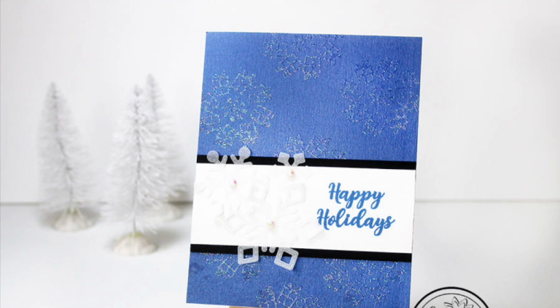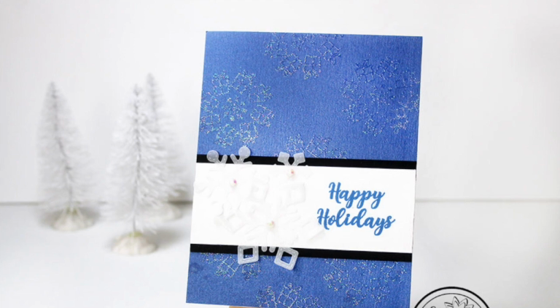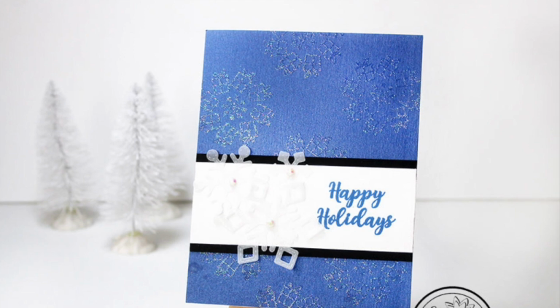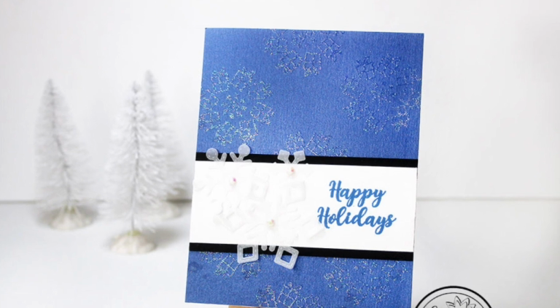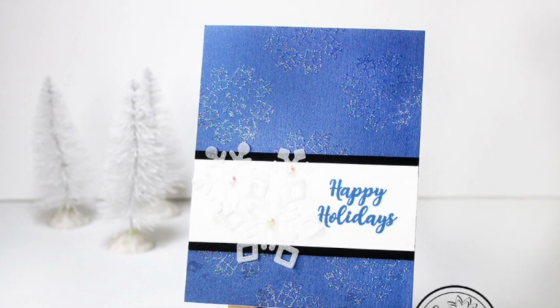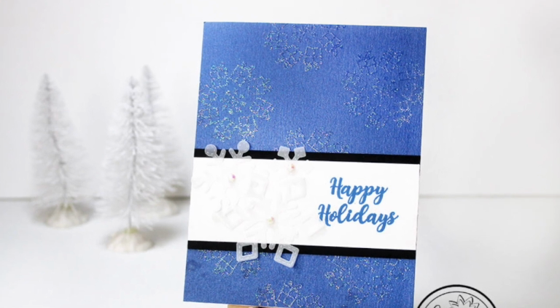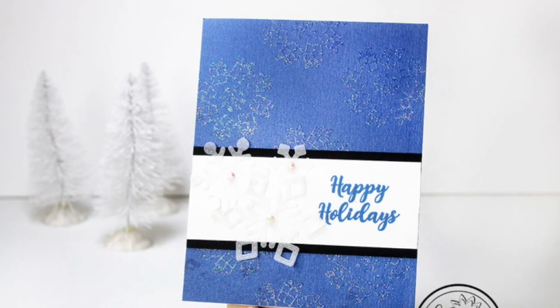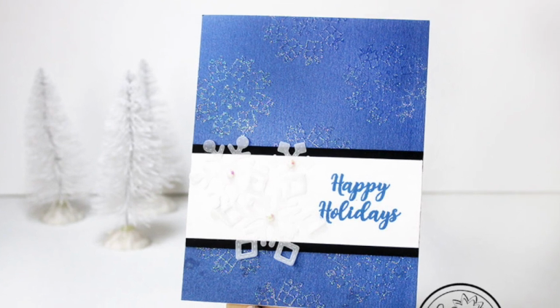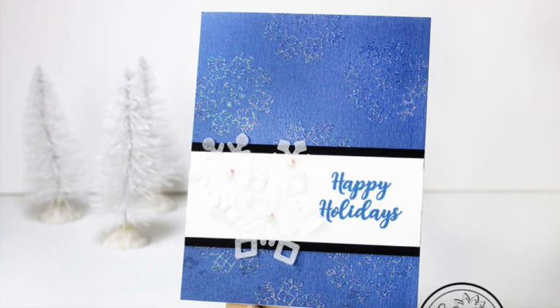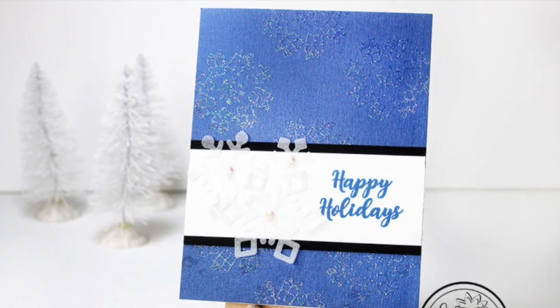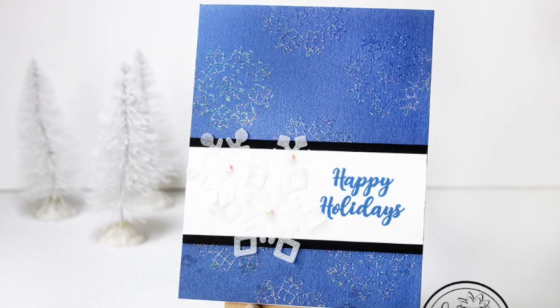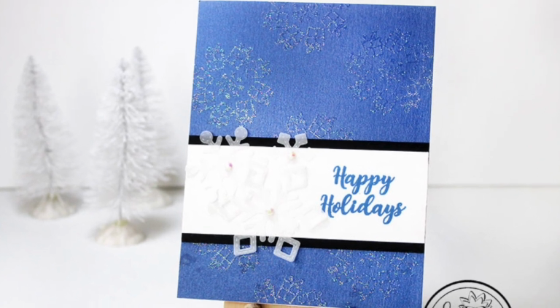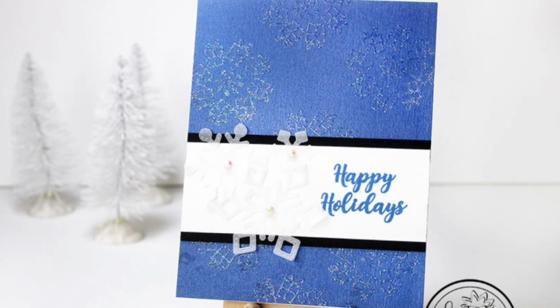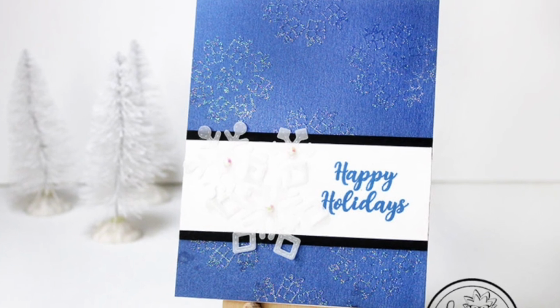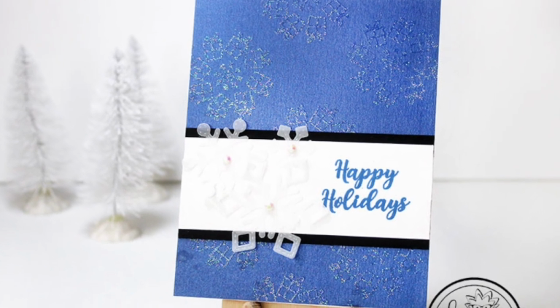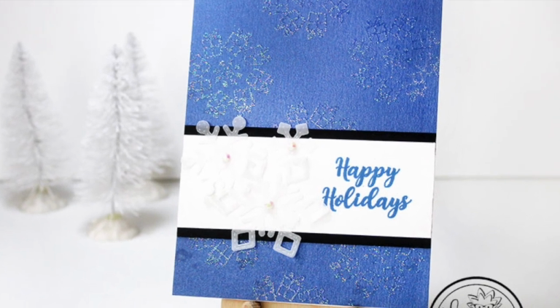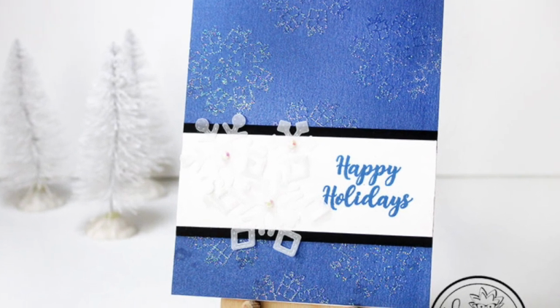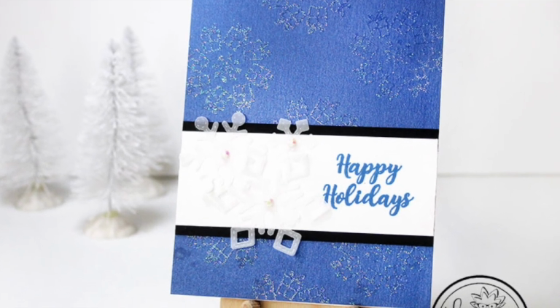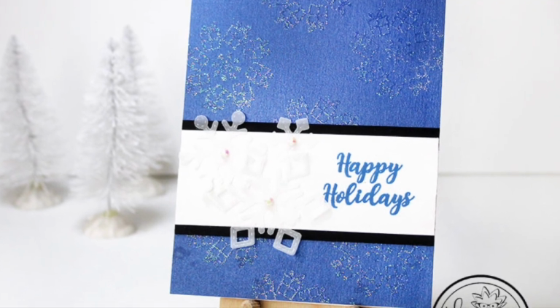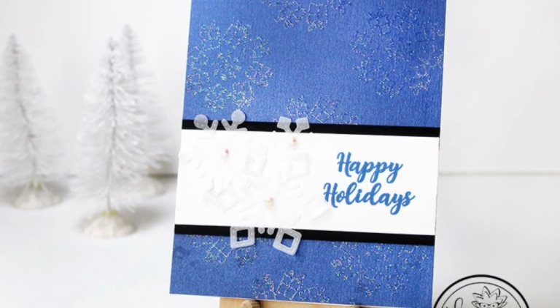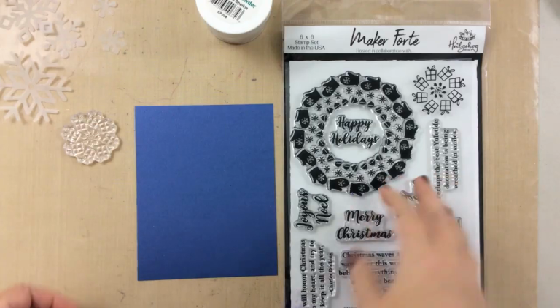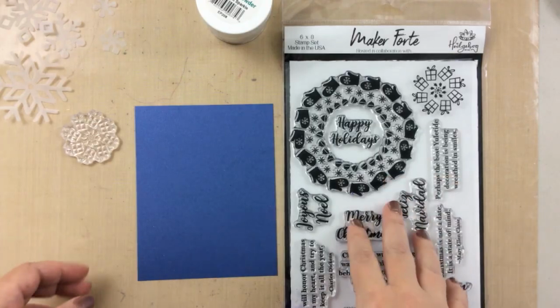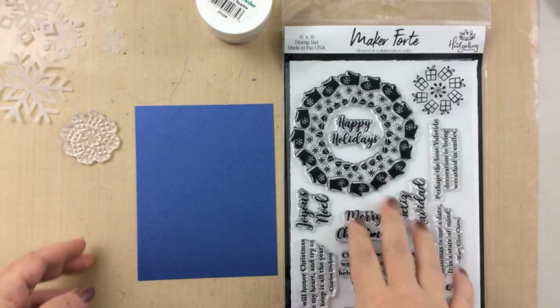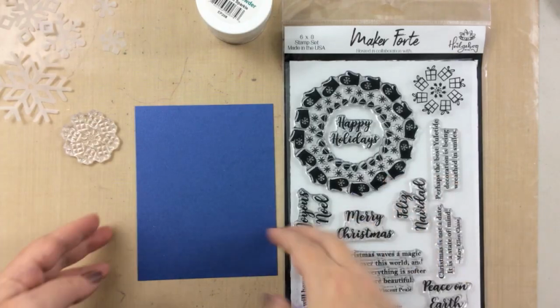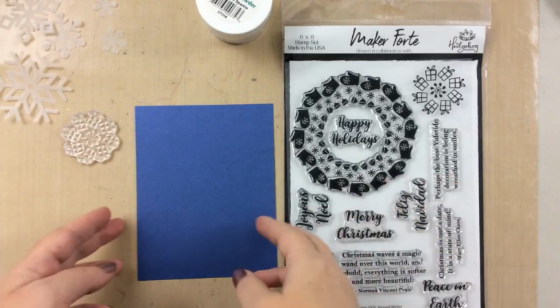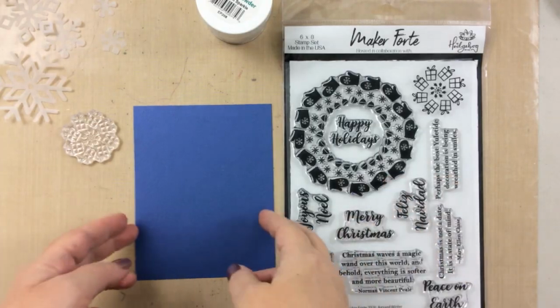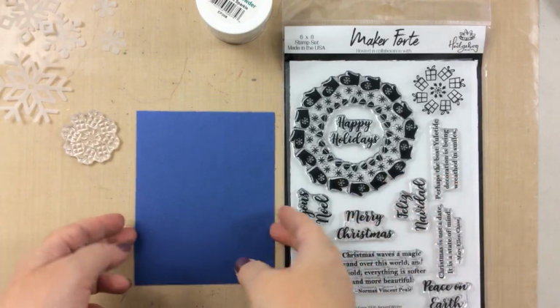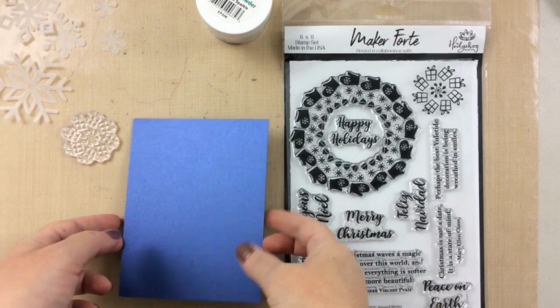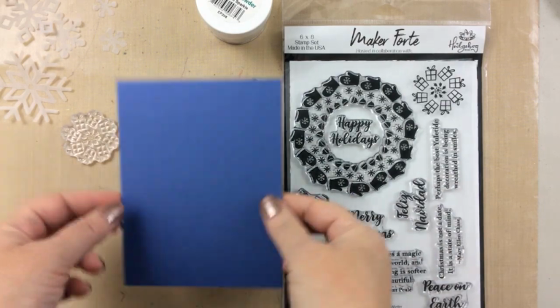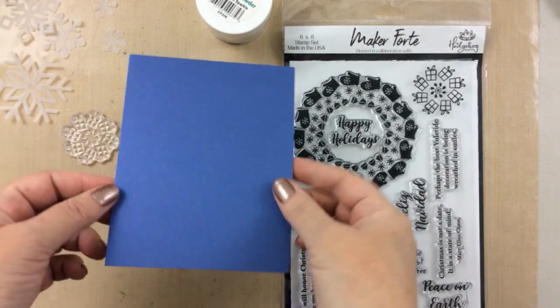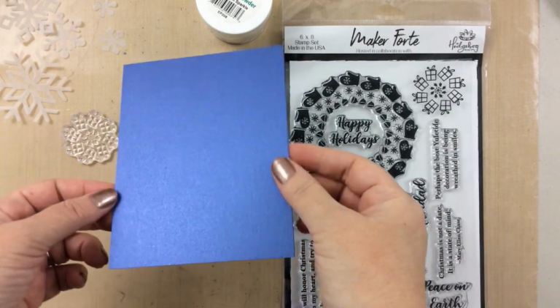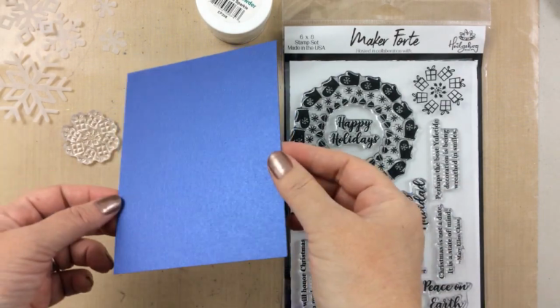Hello everyone, it's Carrie, and today I am going to be sharing three ways to make a simple card shine.